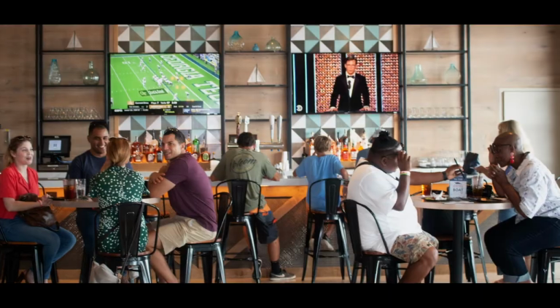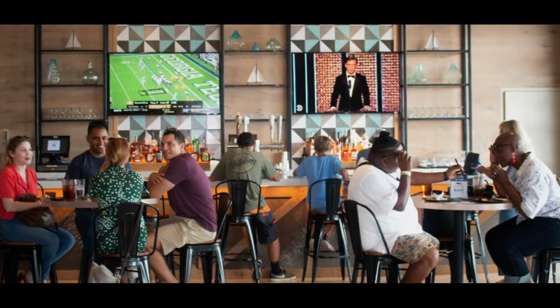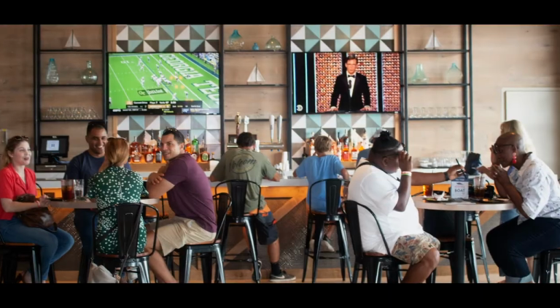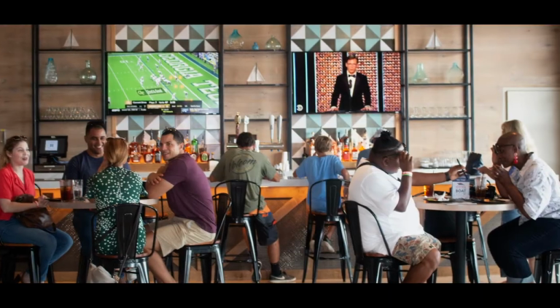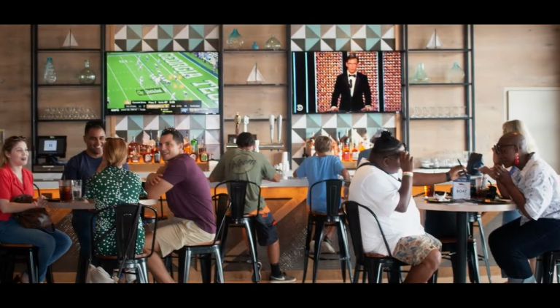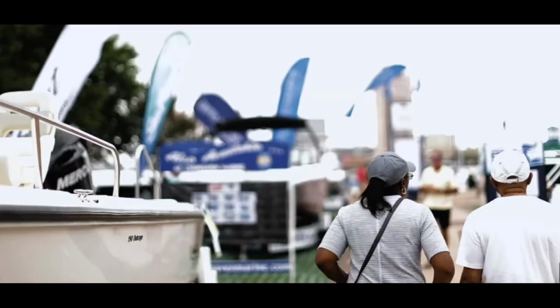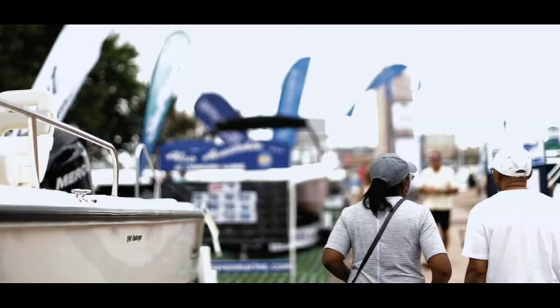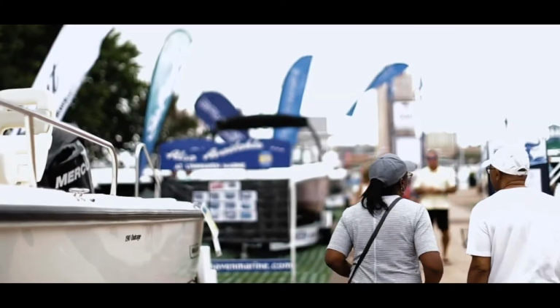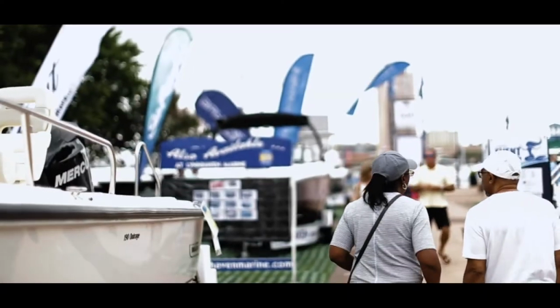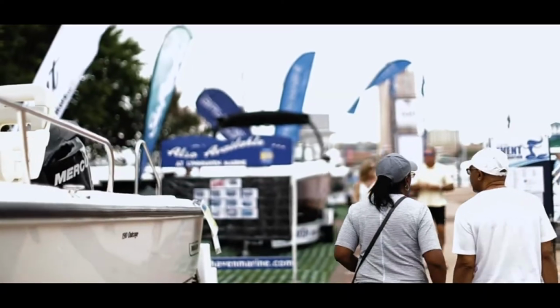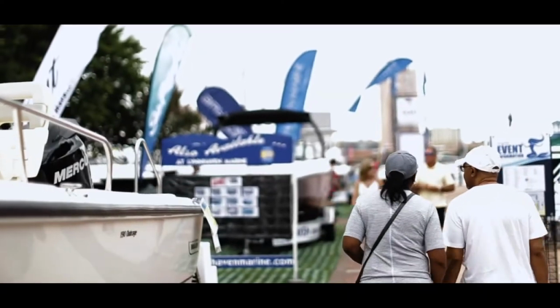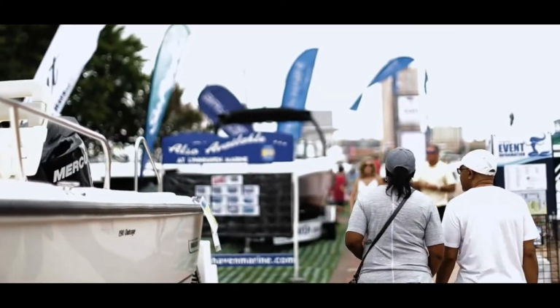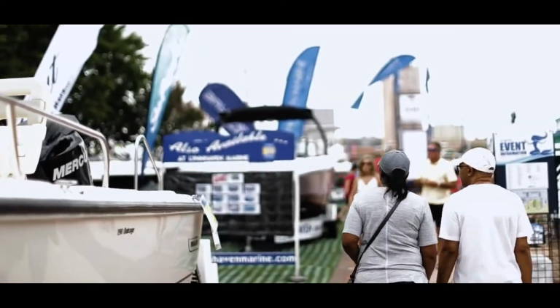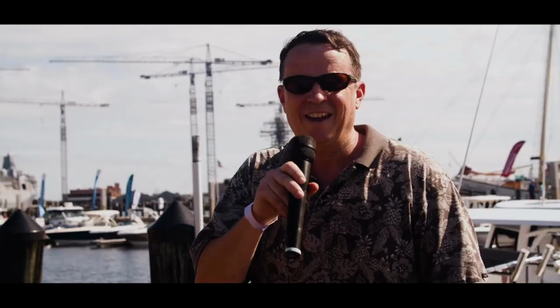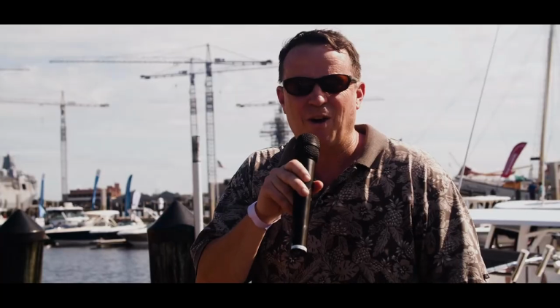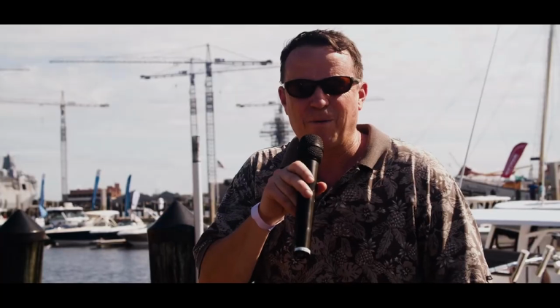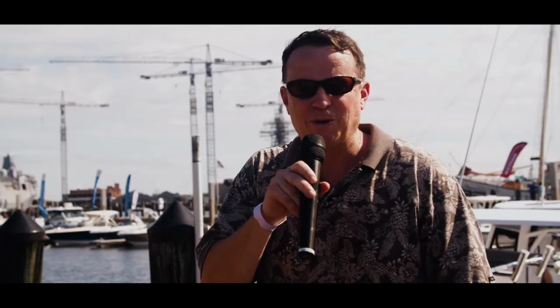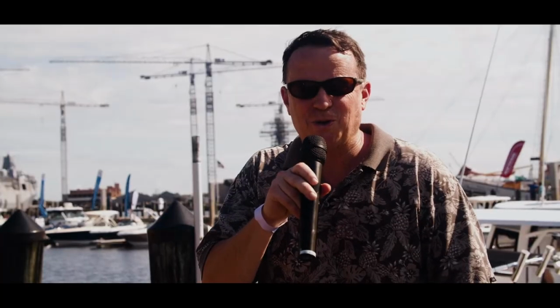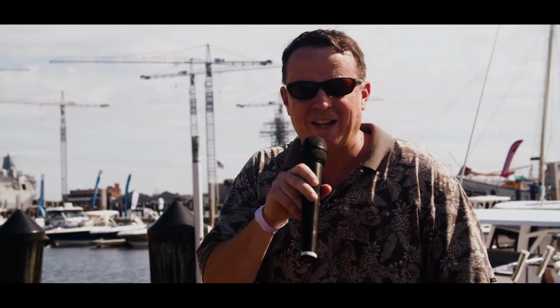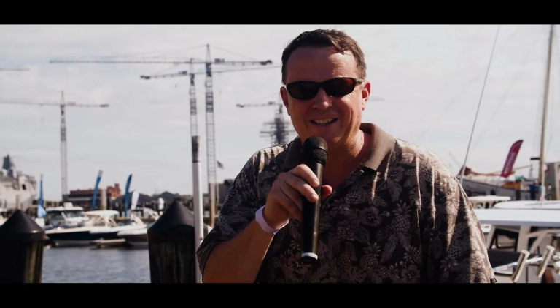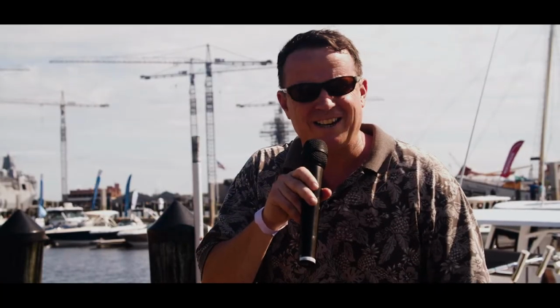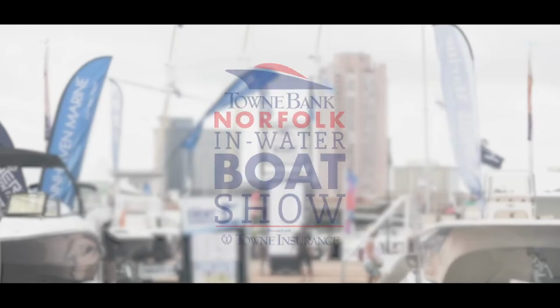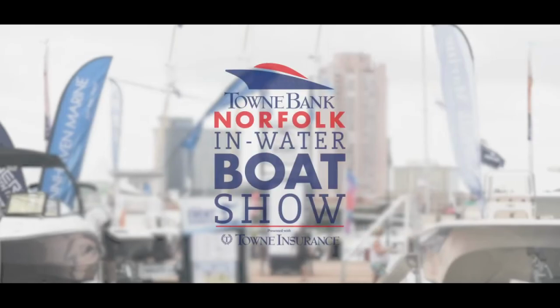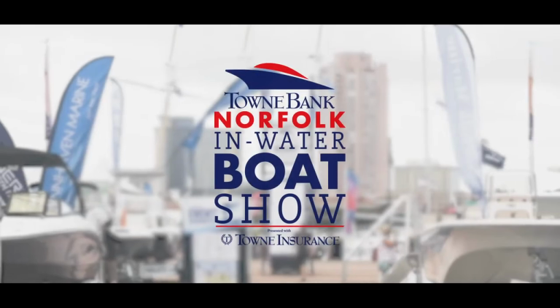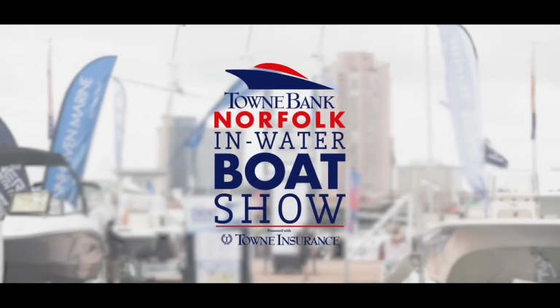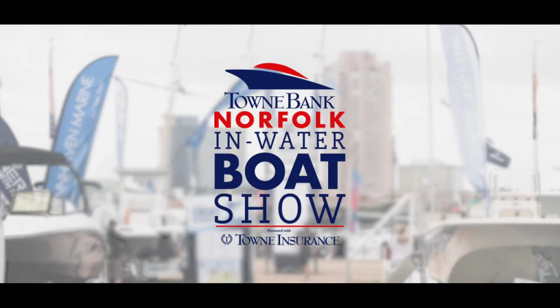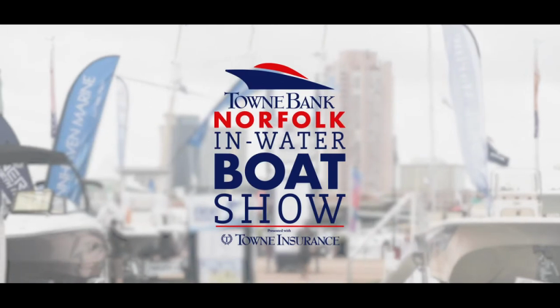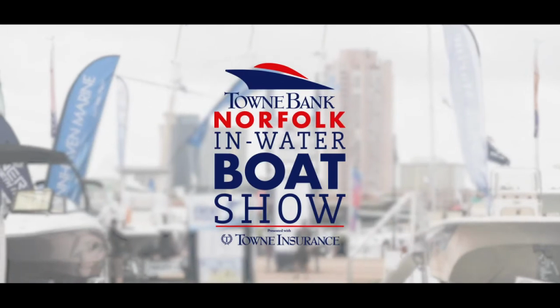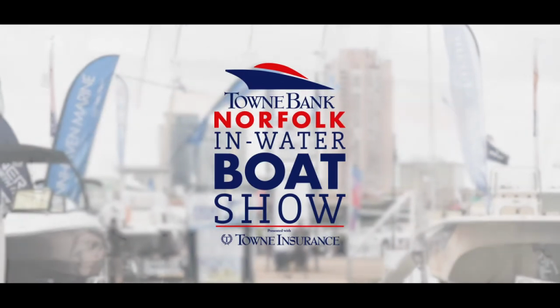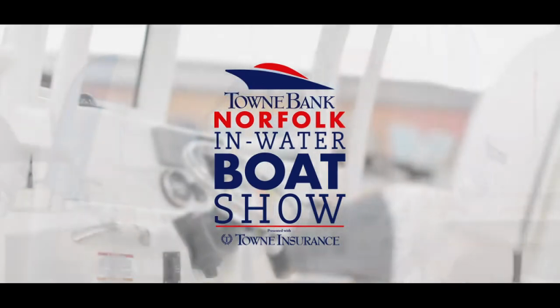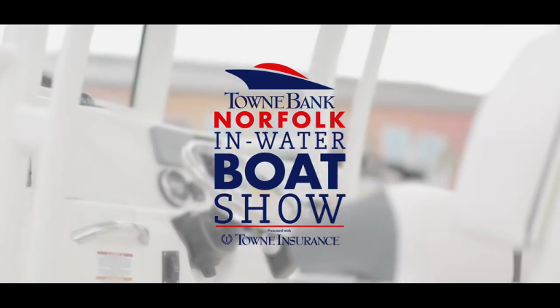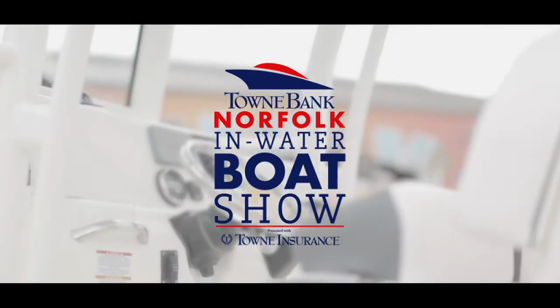The Towne Bank Norfolk In-Water Boat Show — Norfolk Boat Show 2019.